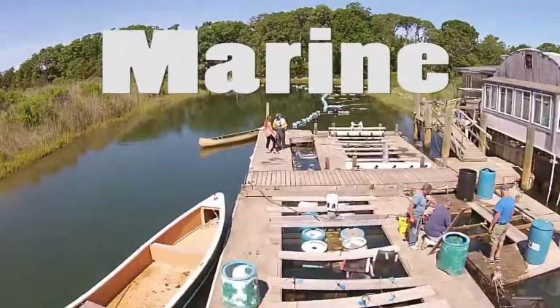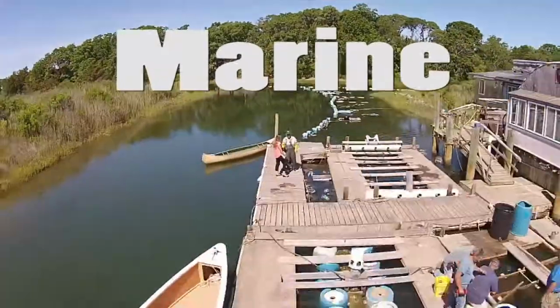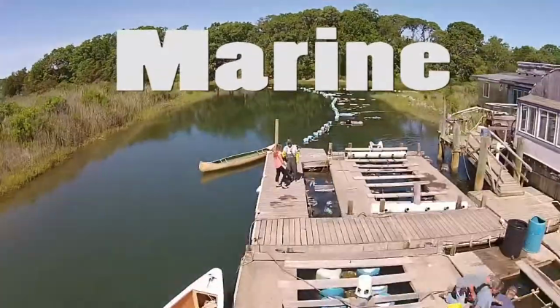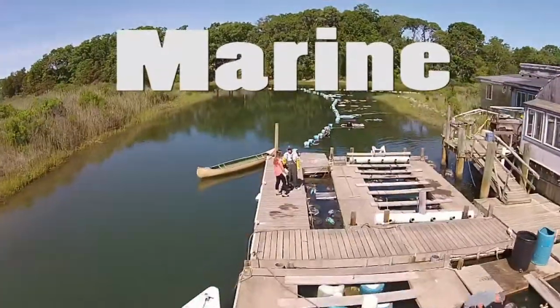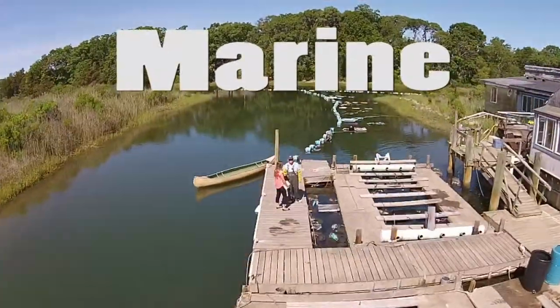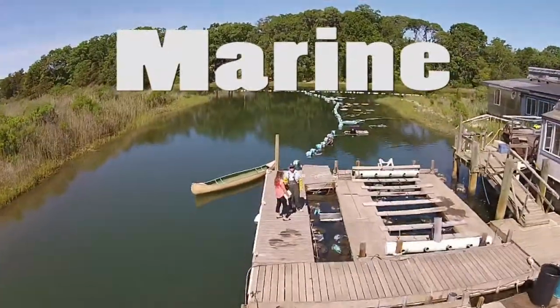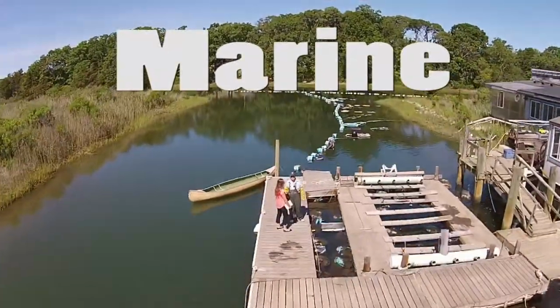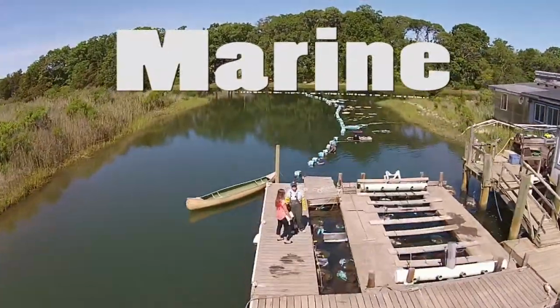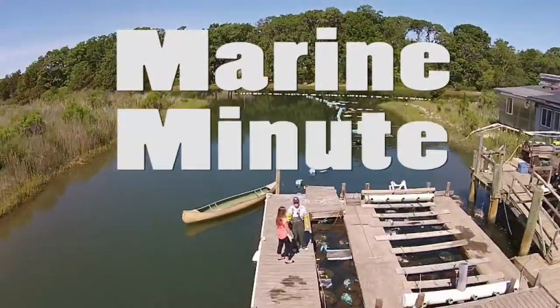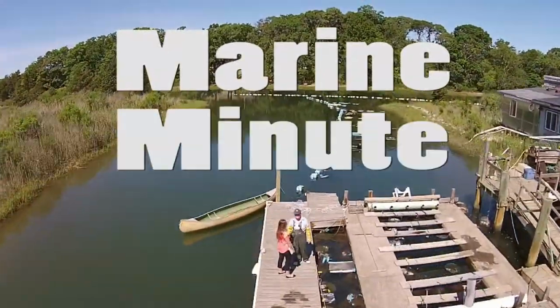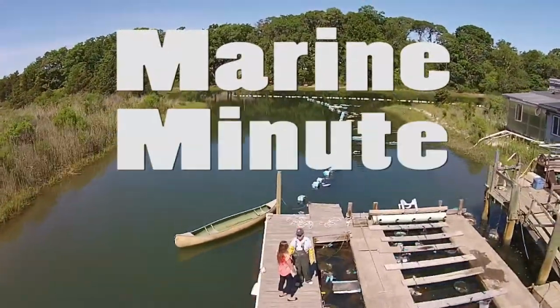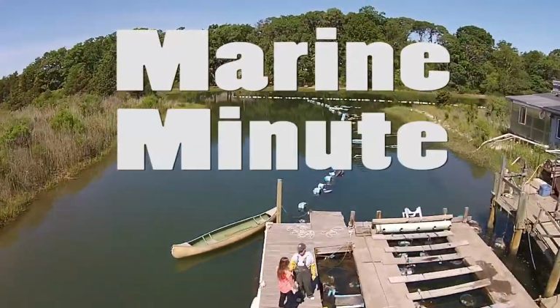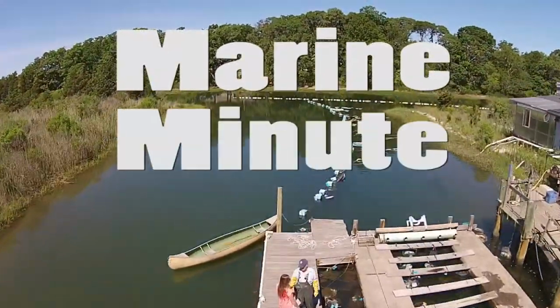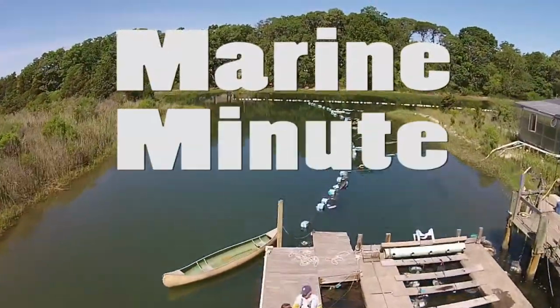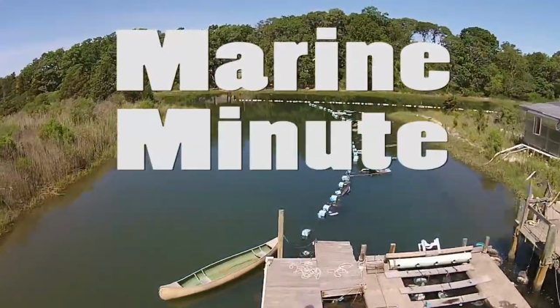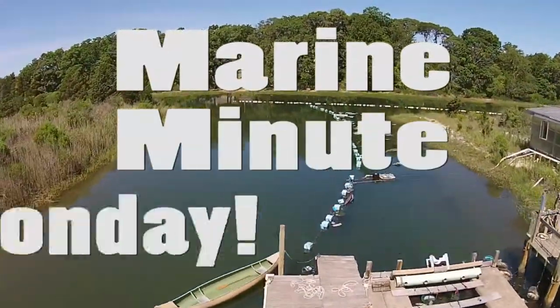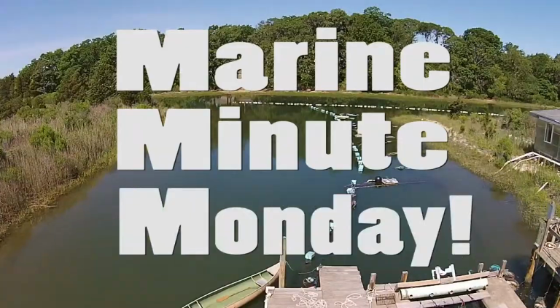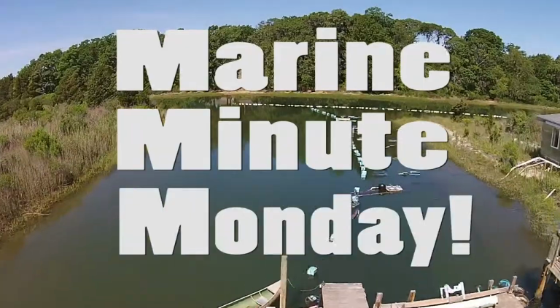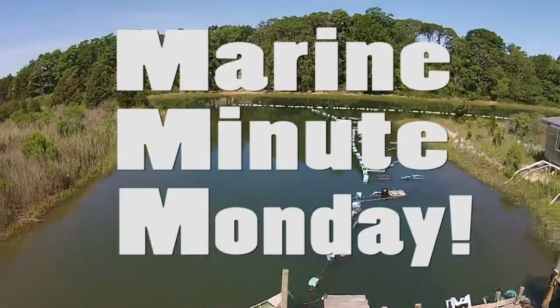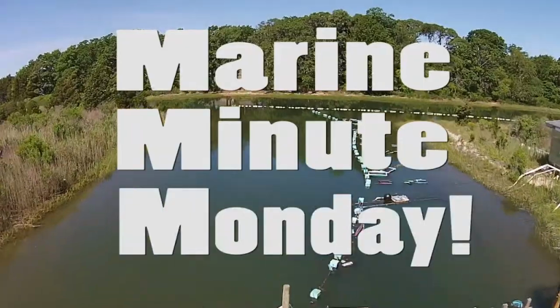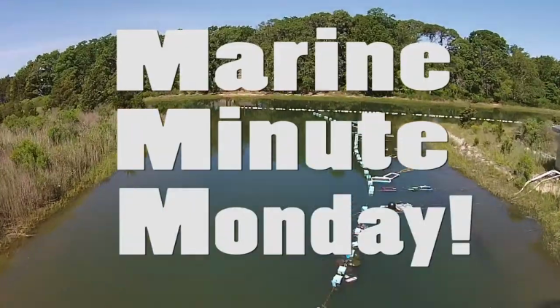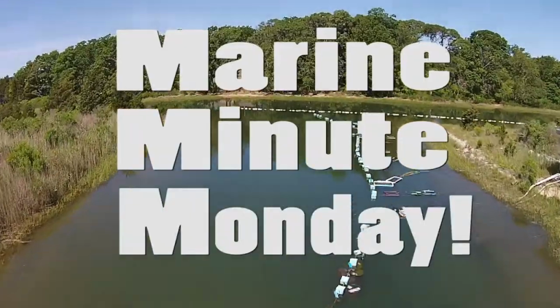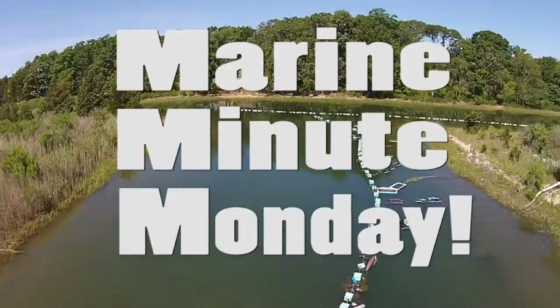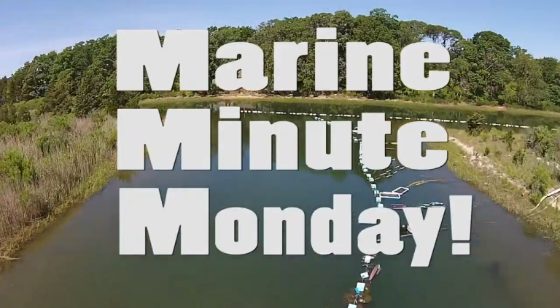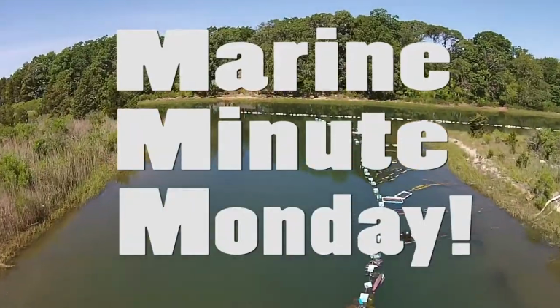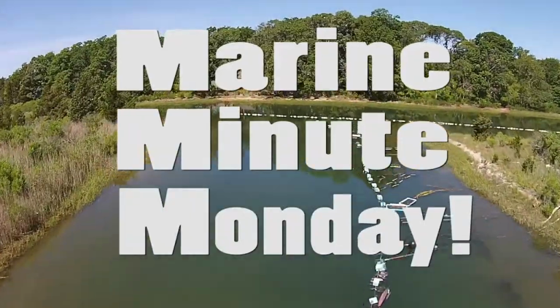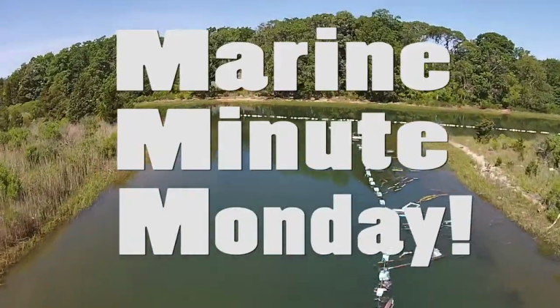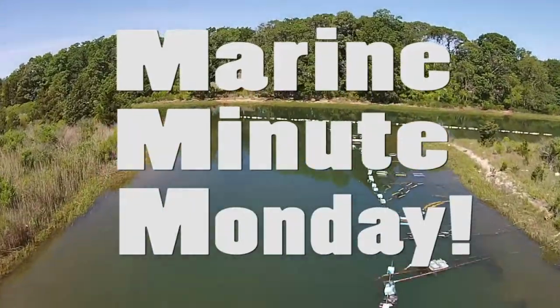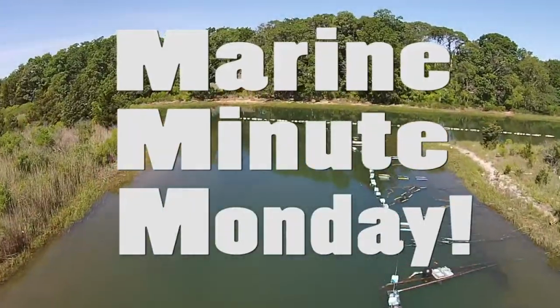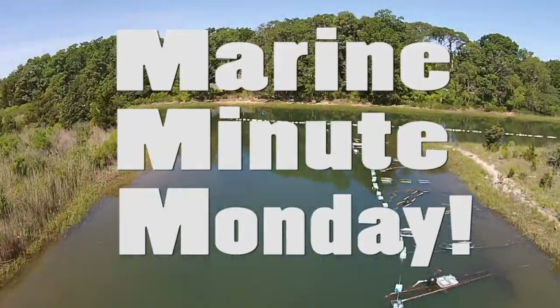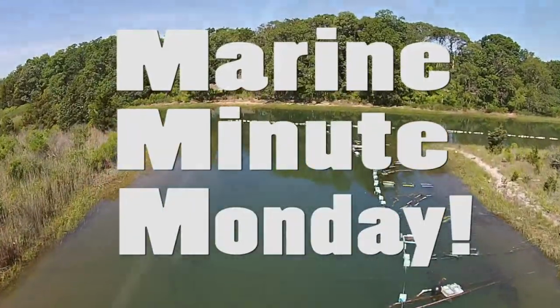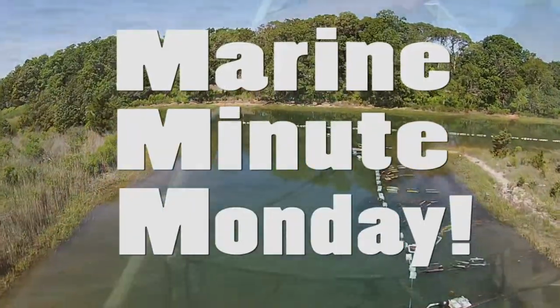What's going on with the Peconic Bay scallops these days? Hi, I'm Rory McNish and this is a Marine Minute Monday.